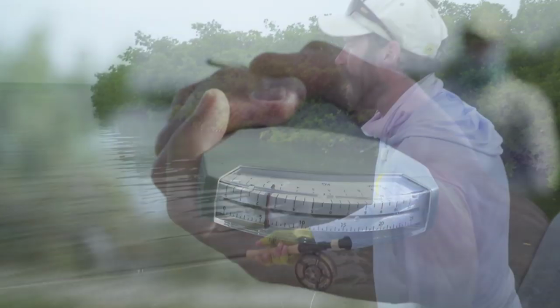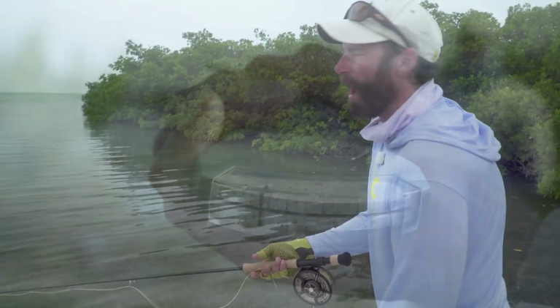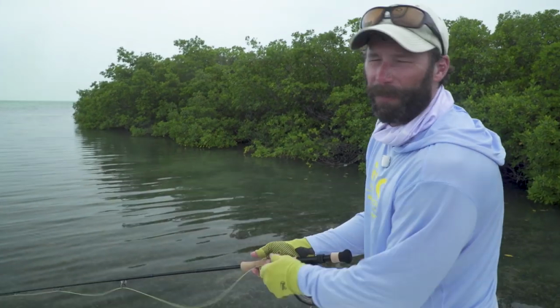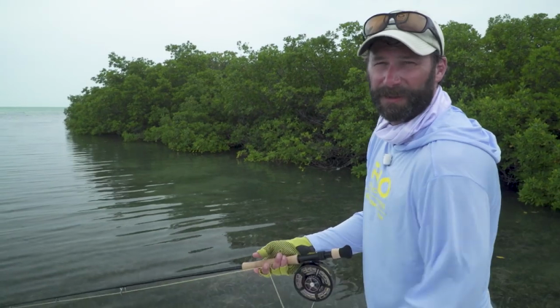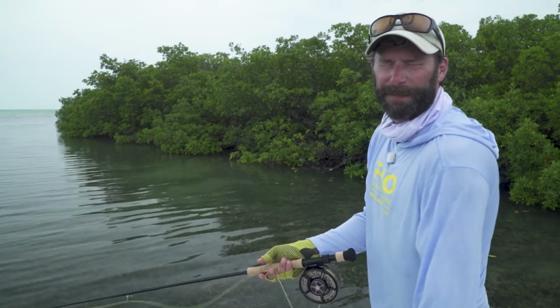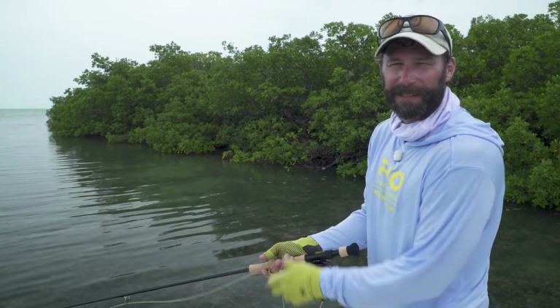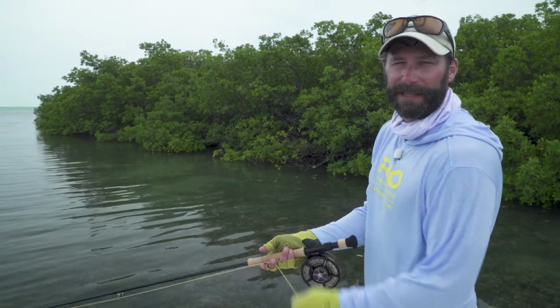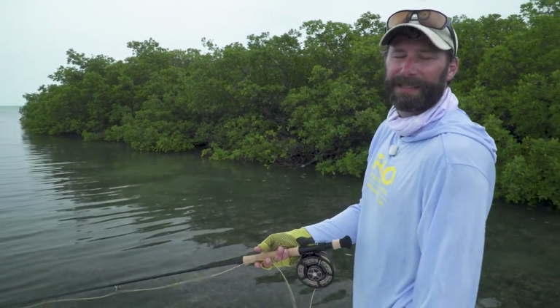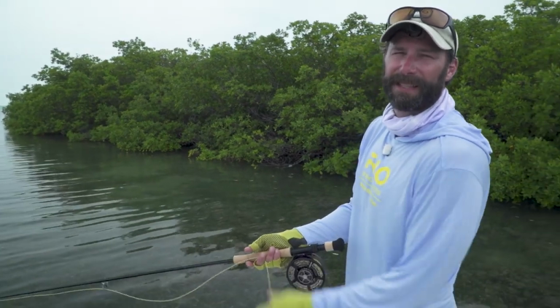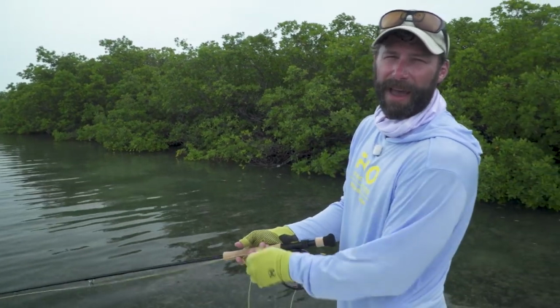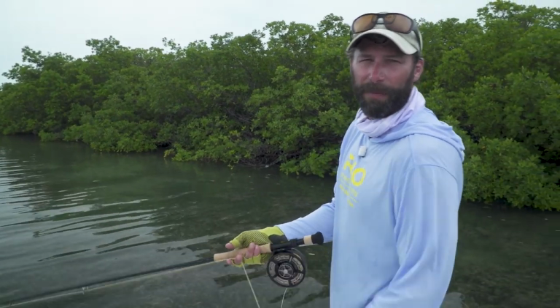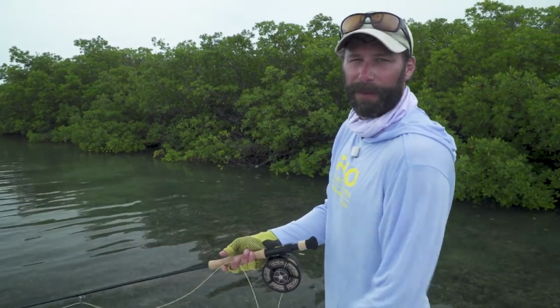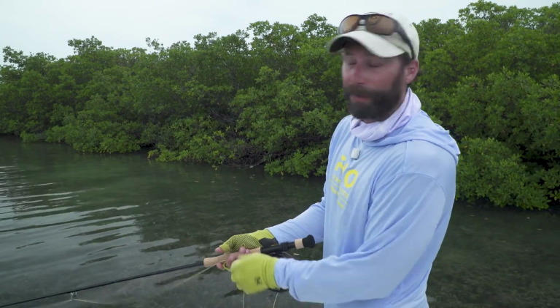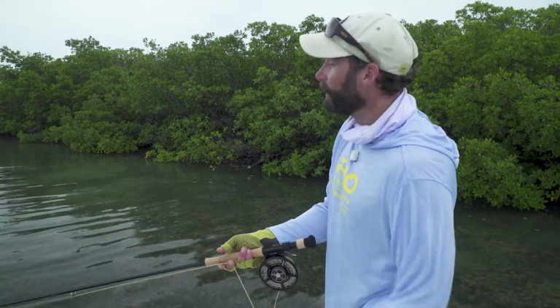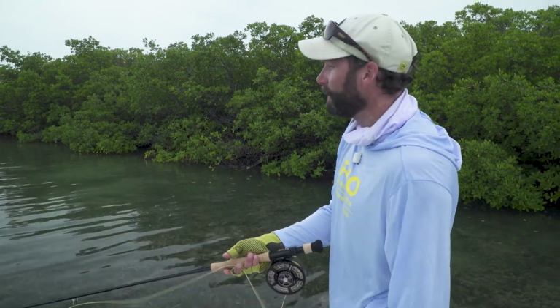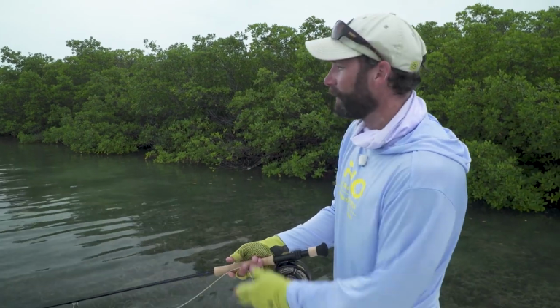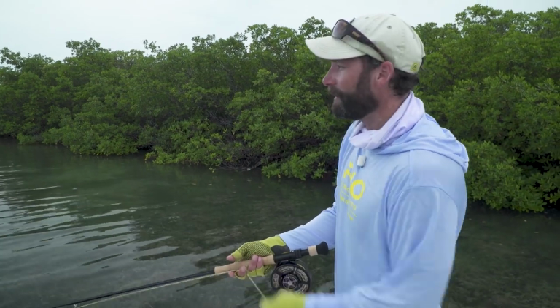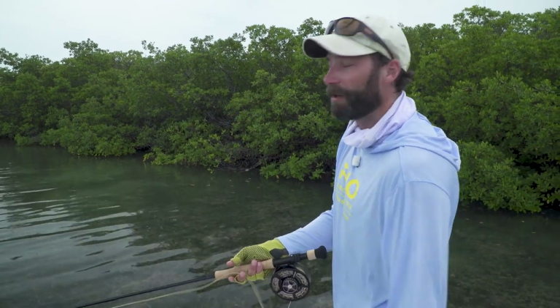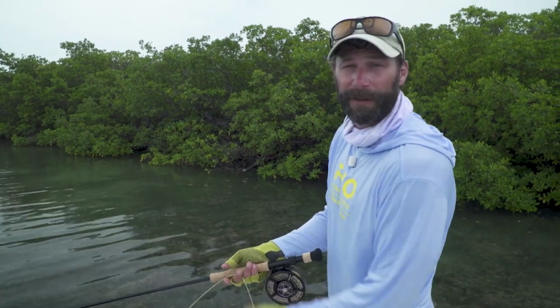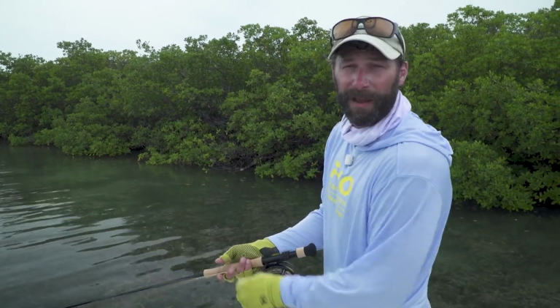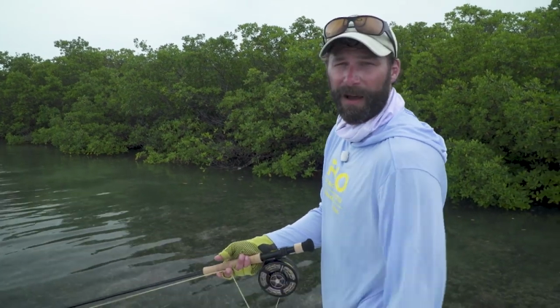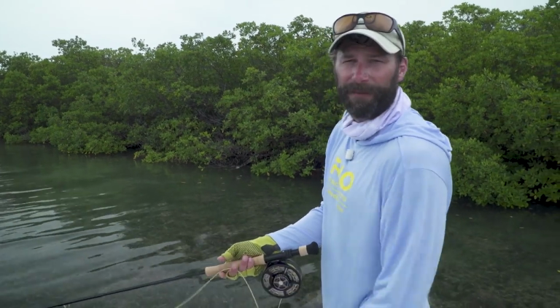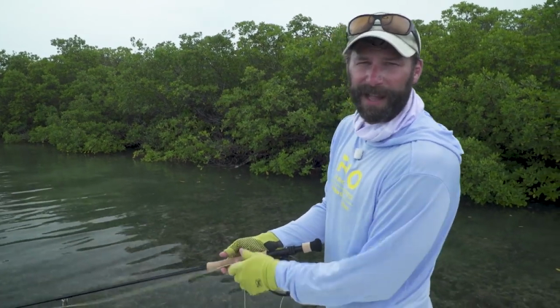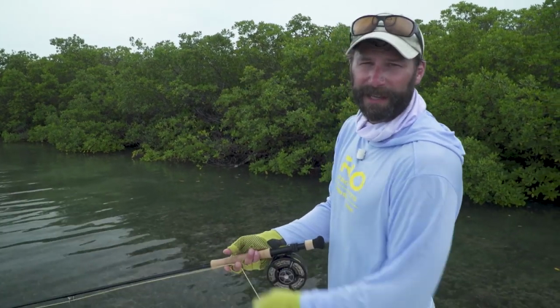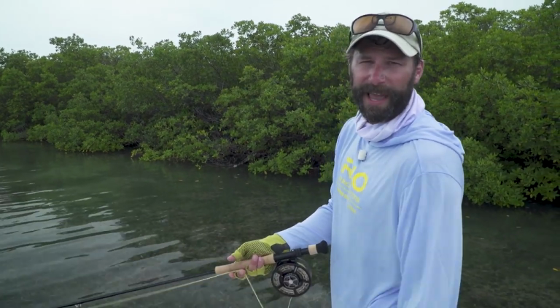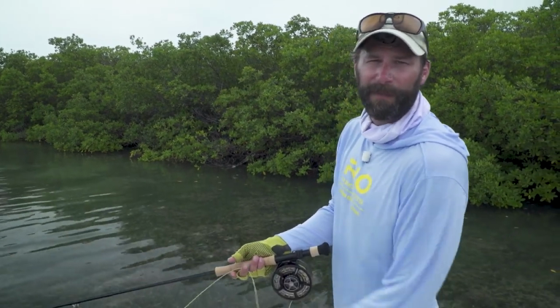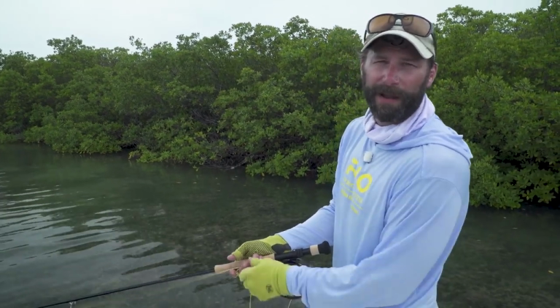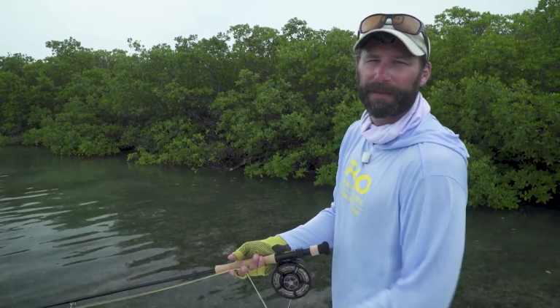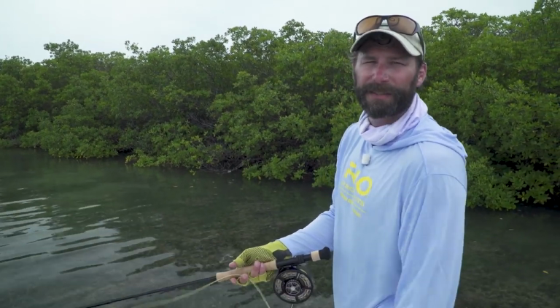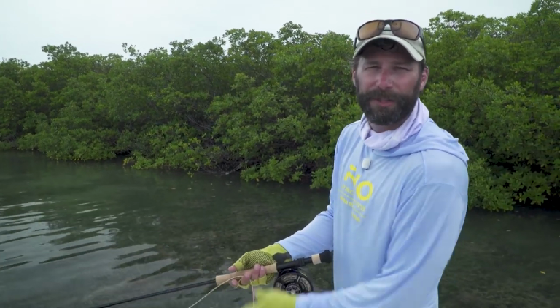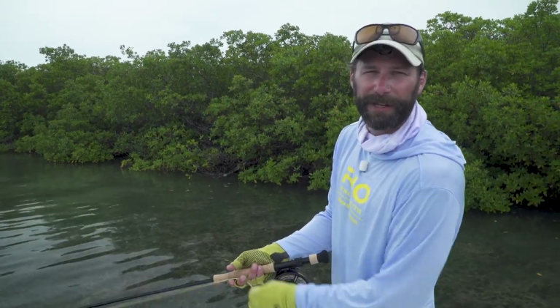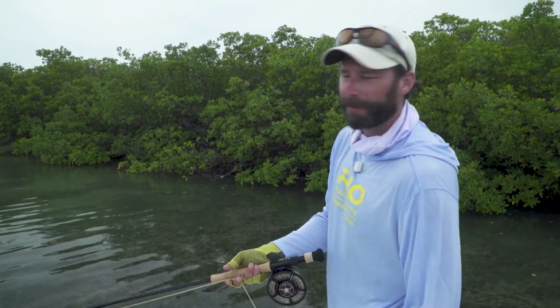I hope those tips and techniques help improve your chances of catching tarpon on the flats like they have mine. Thanks for tuning in.